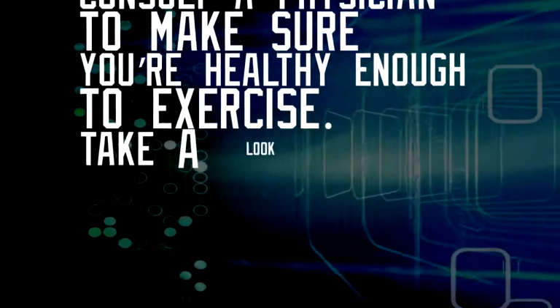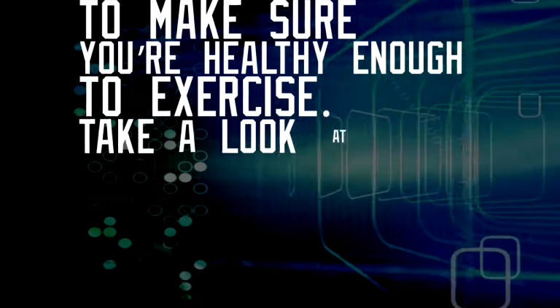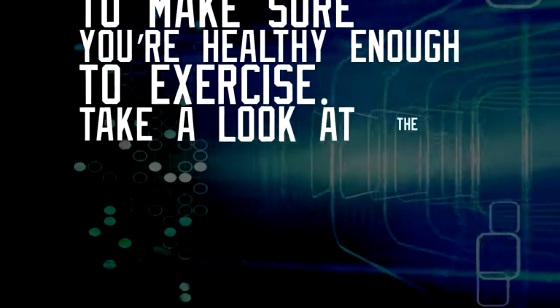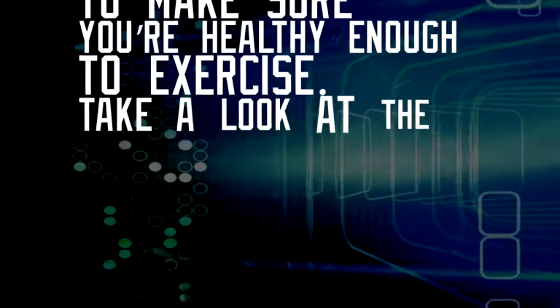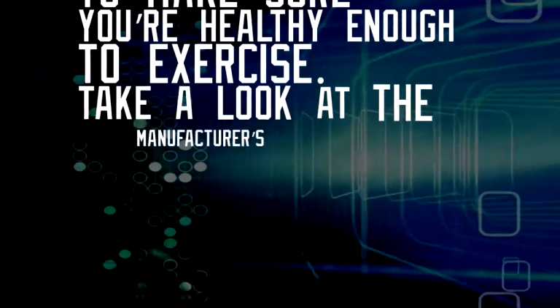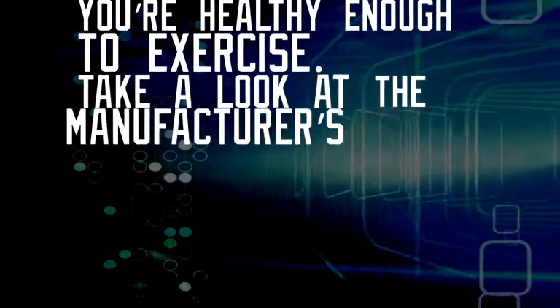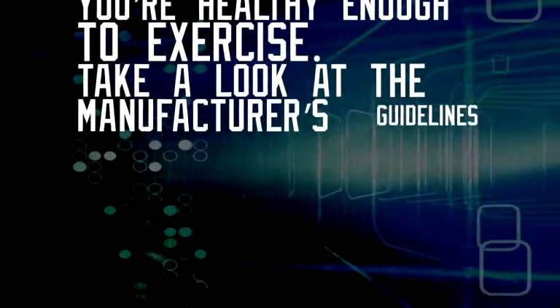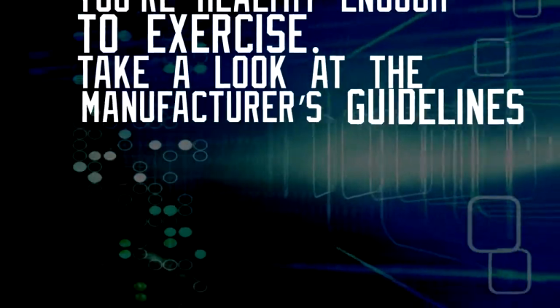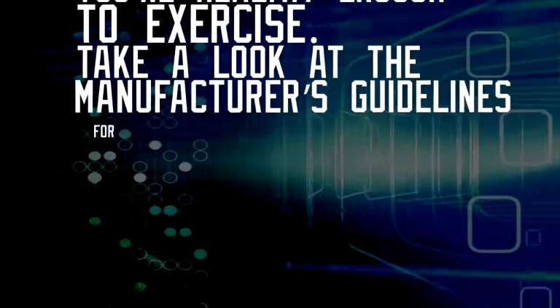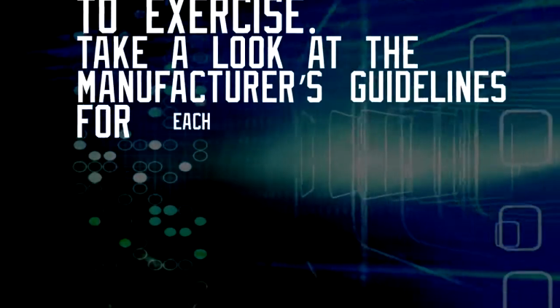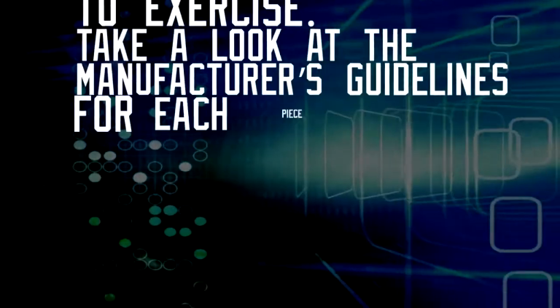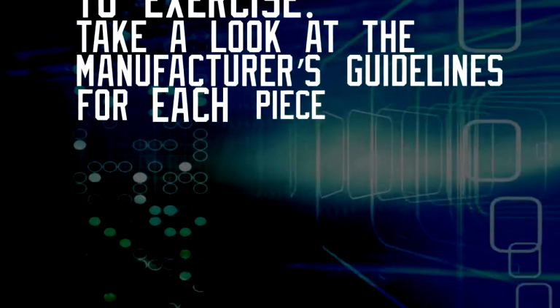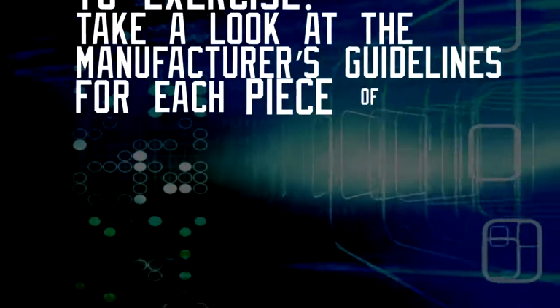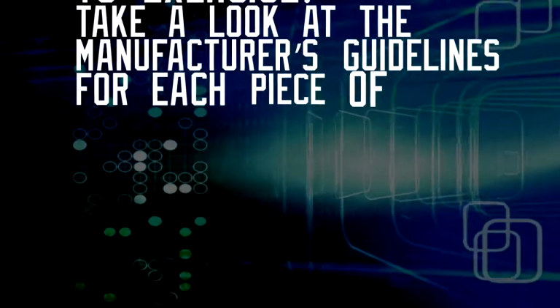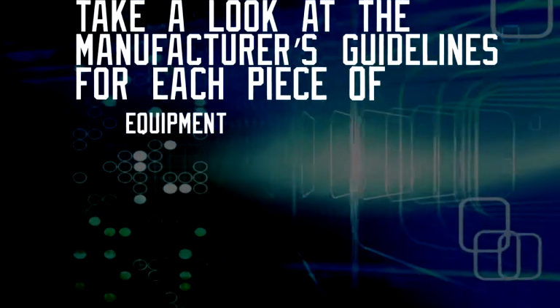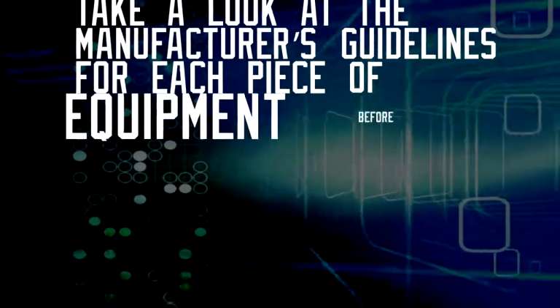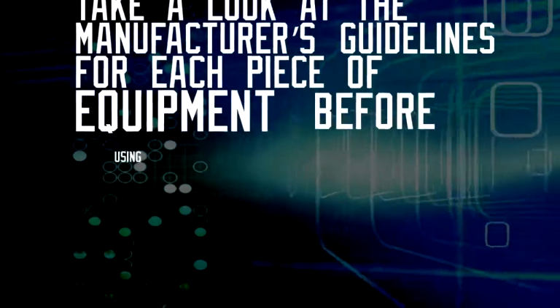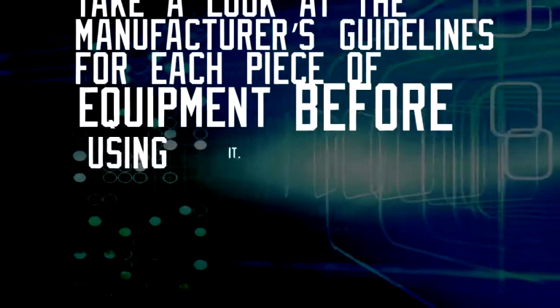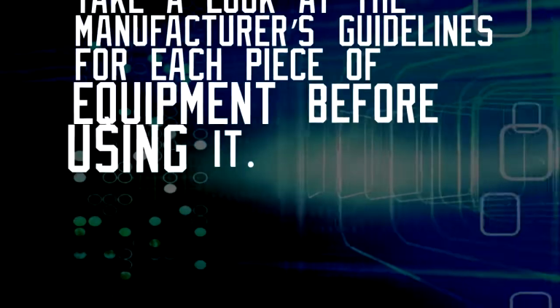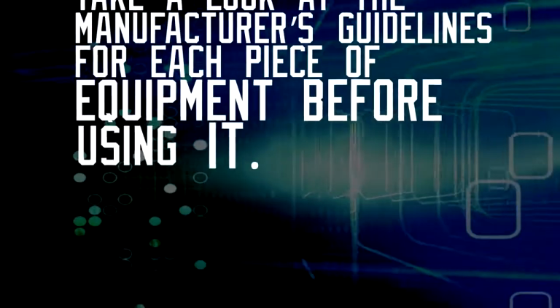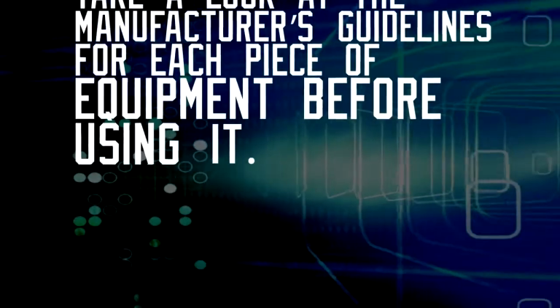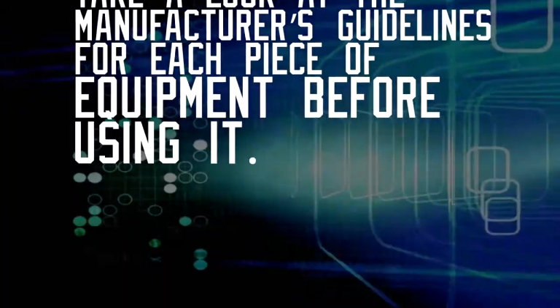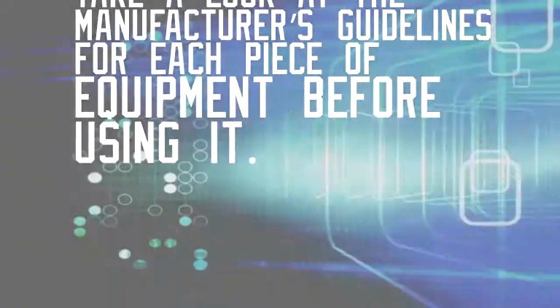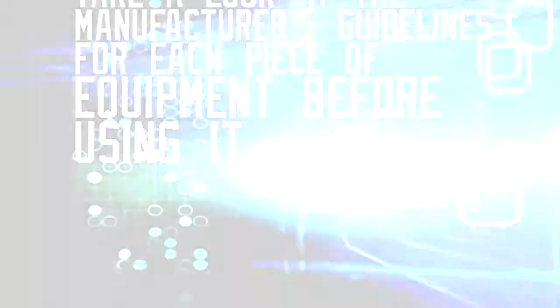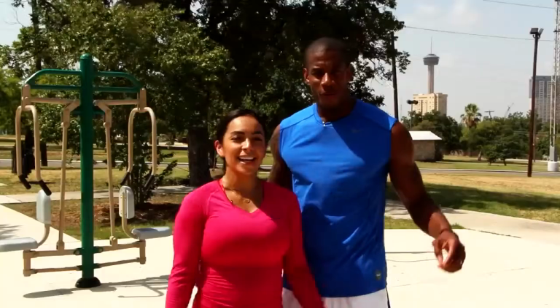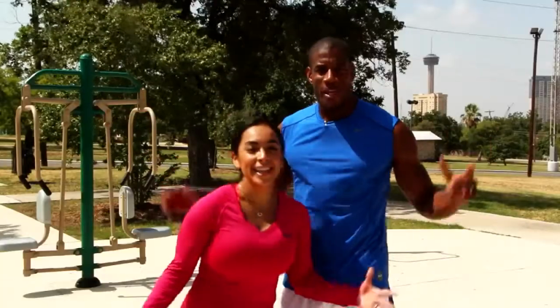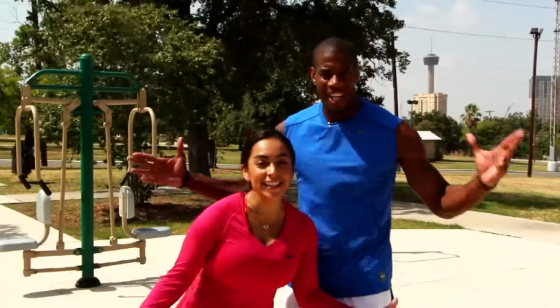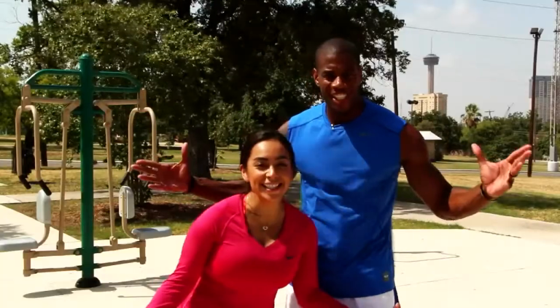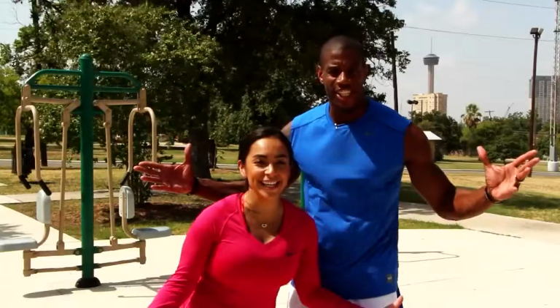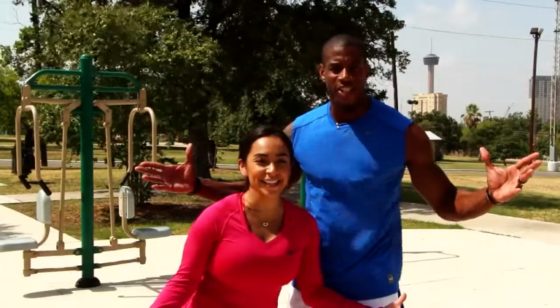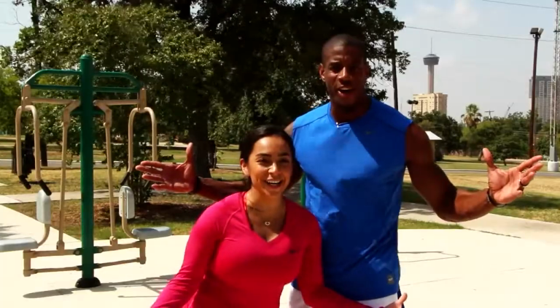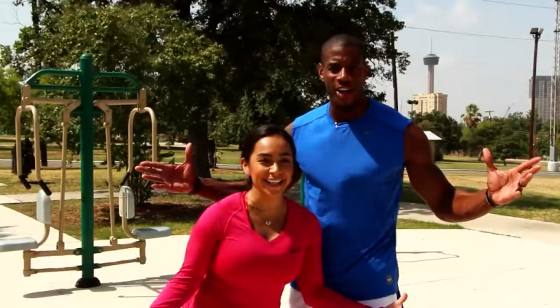Take a look at the manufacturer's guidelines for each piece of equipment before using it. Now let's get started!